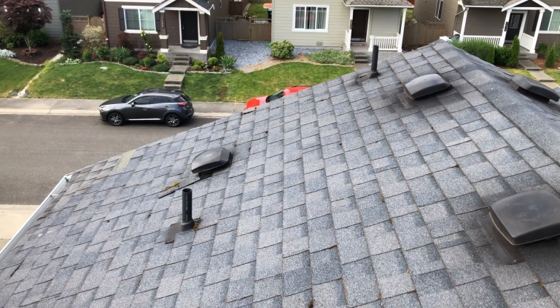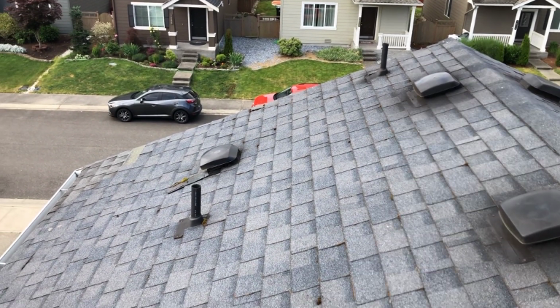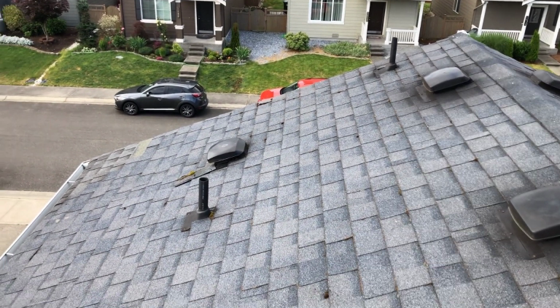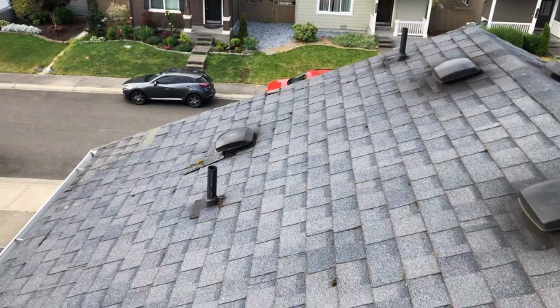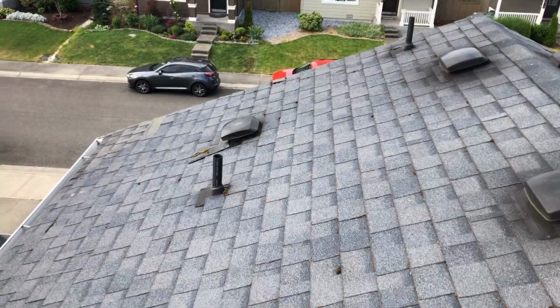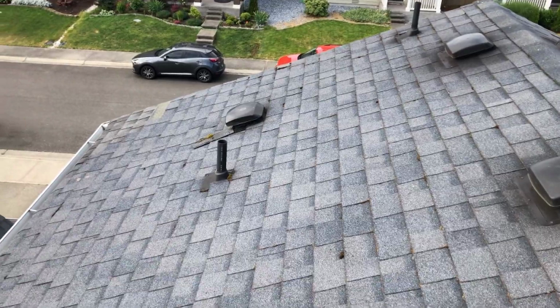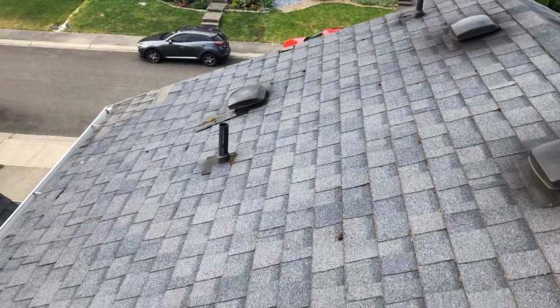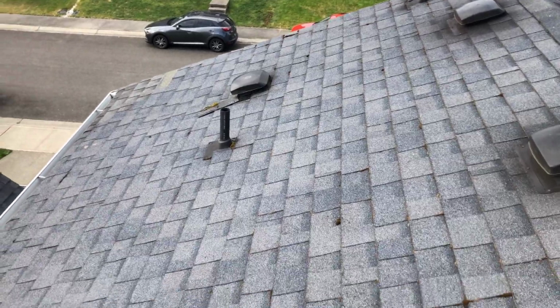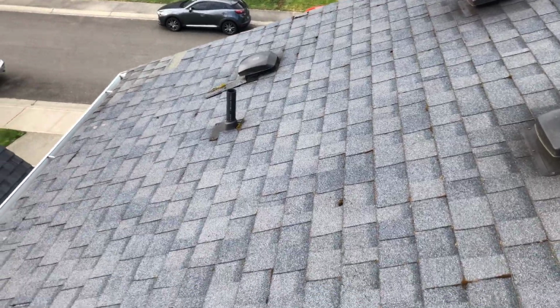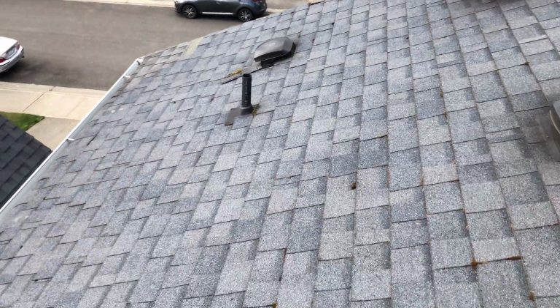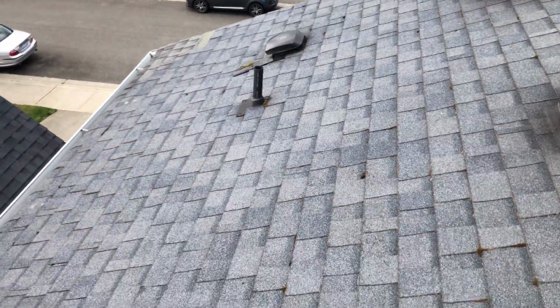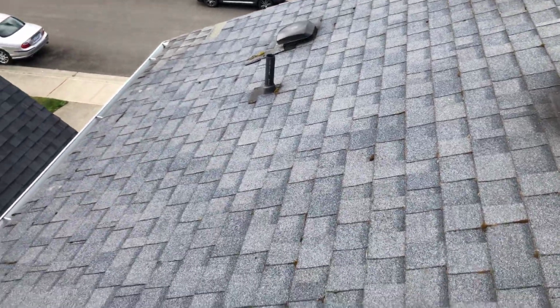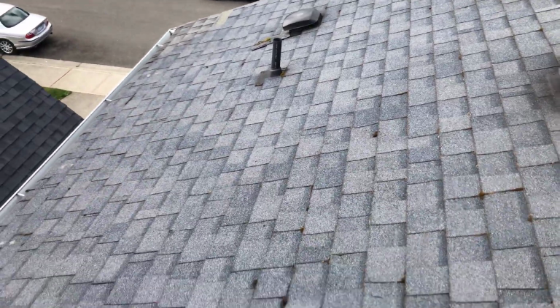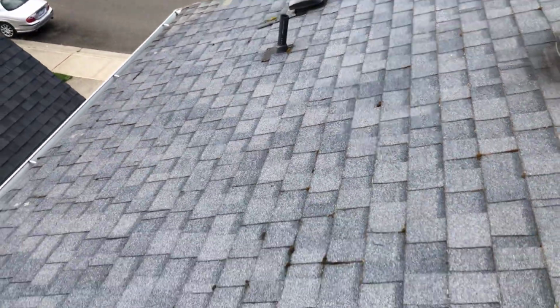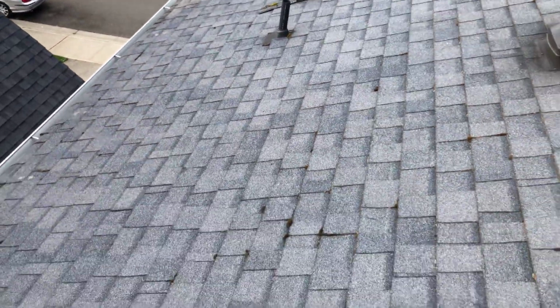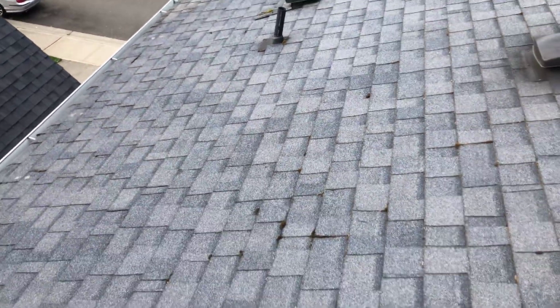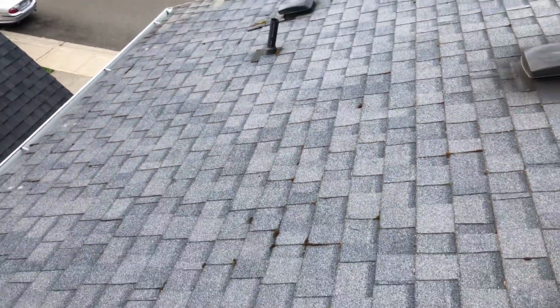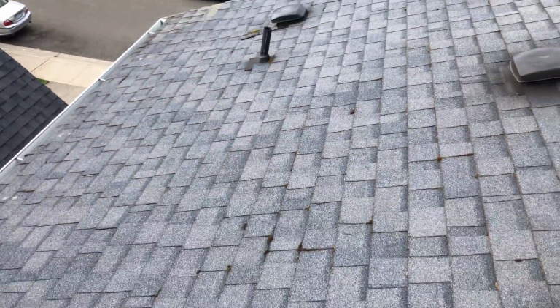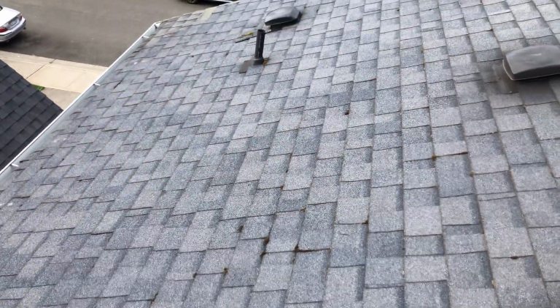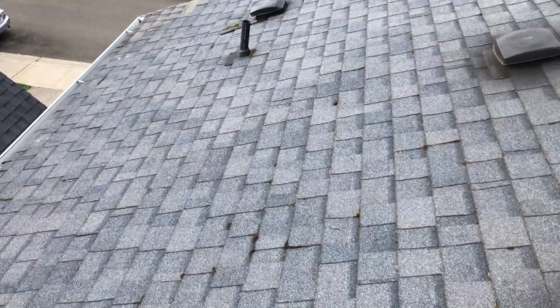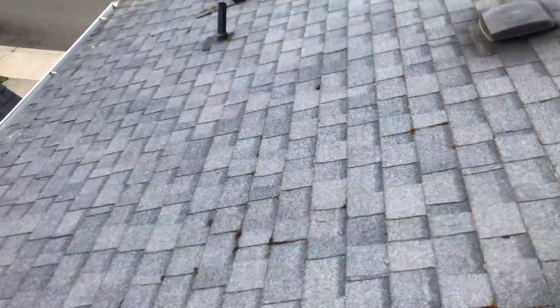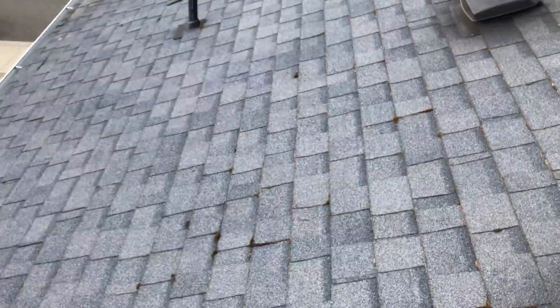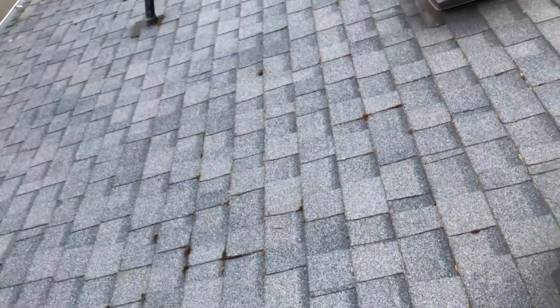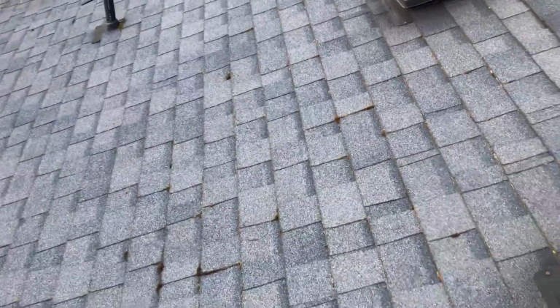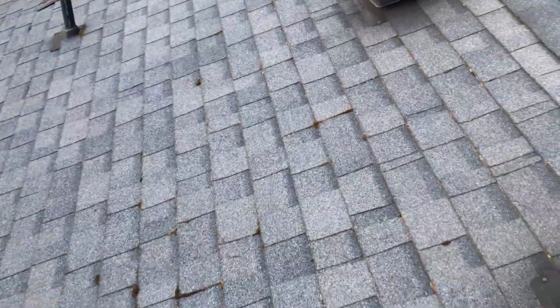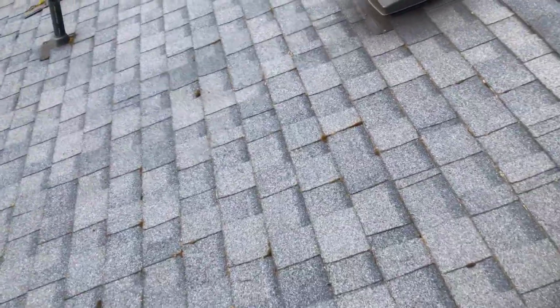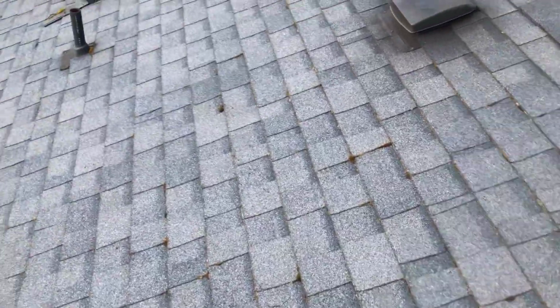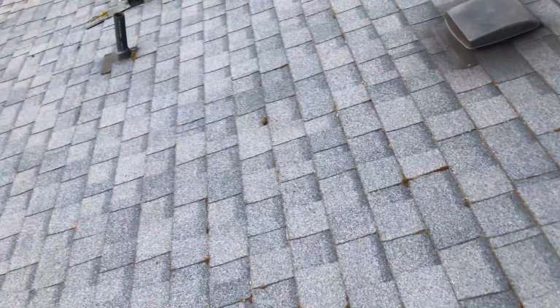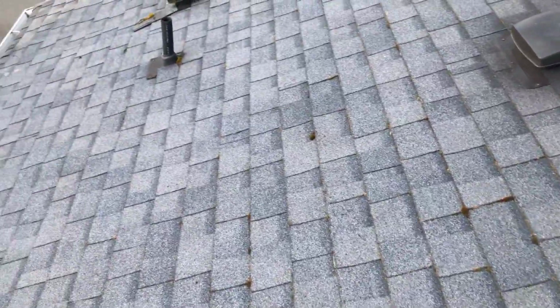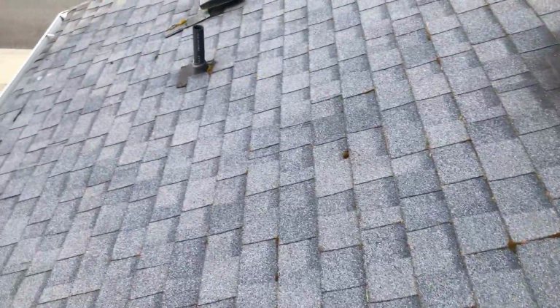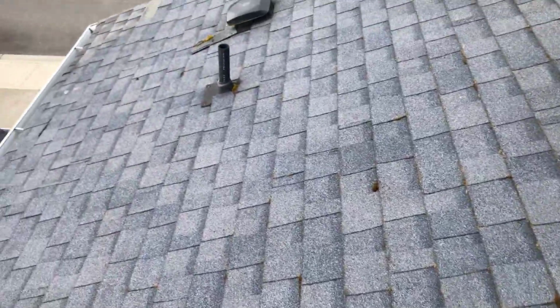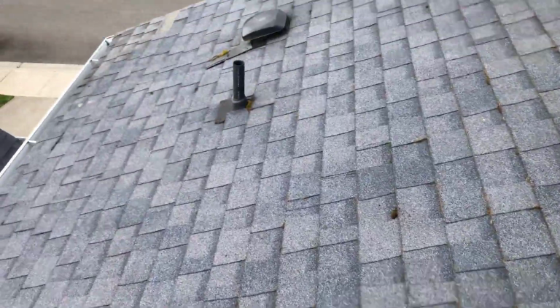This is Kellen with Mountains to Sound. I'm up here on a roof in Spanaway, checking out the roof, looking at it, making sure everything looks good.